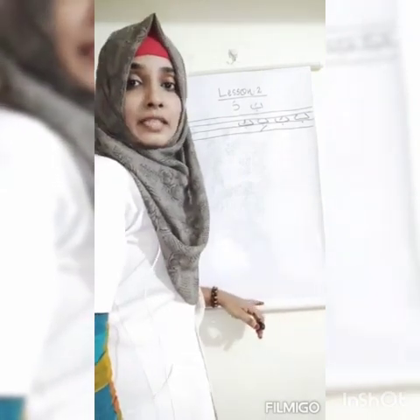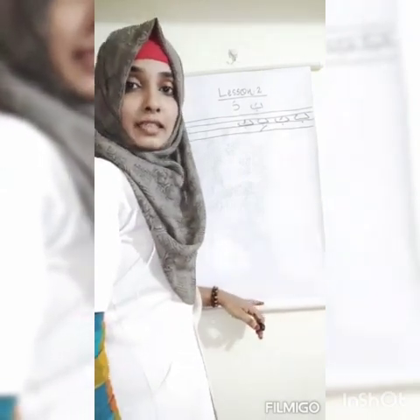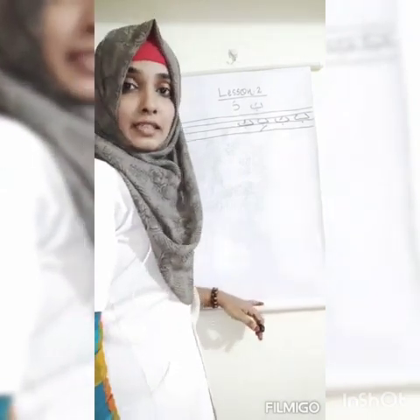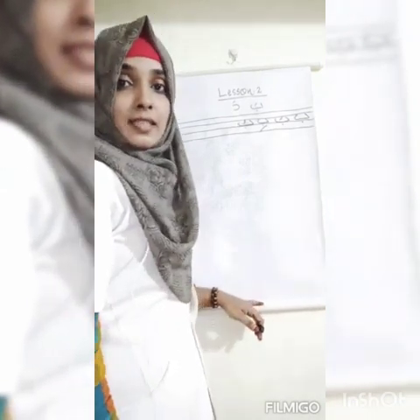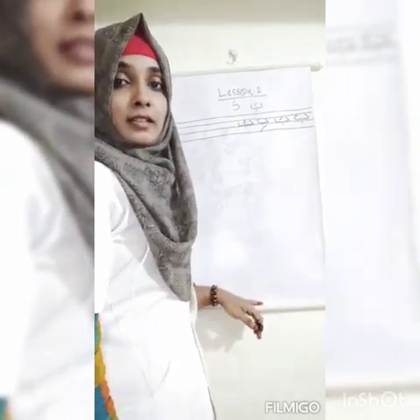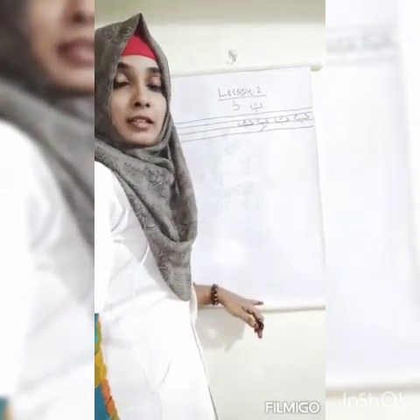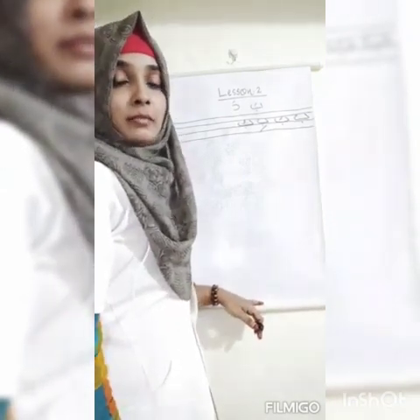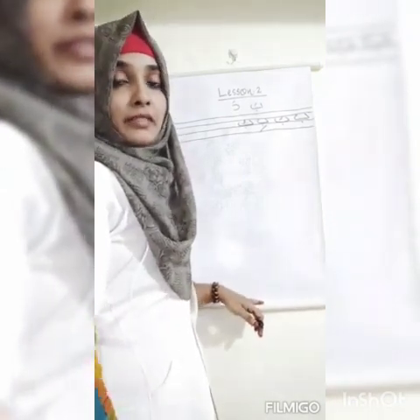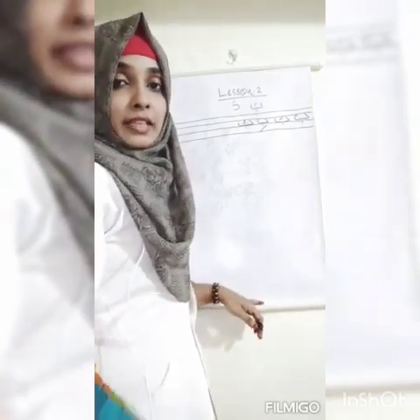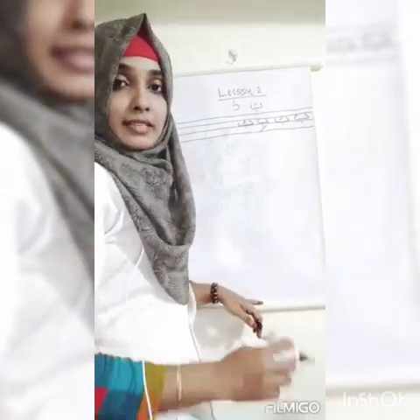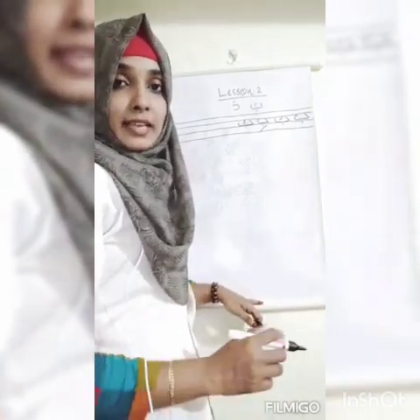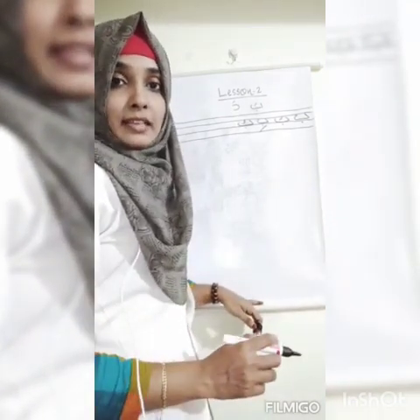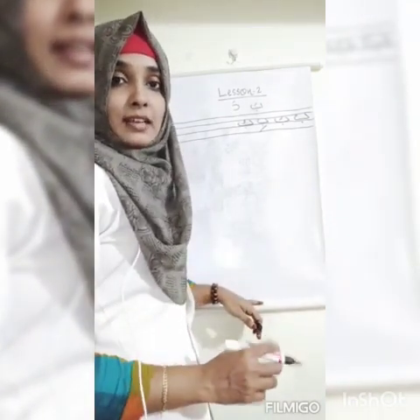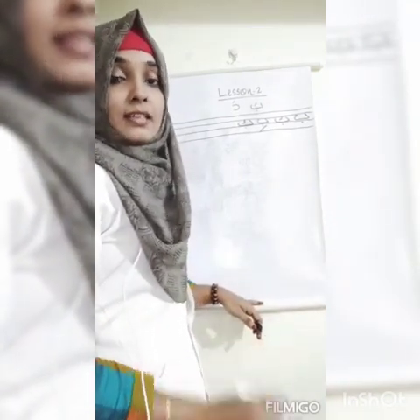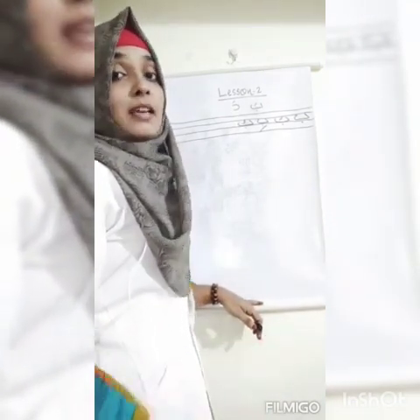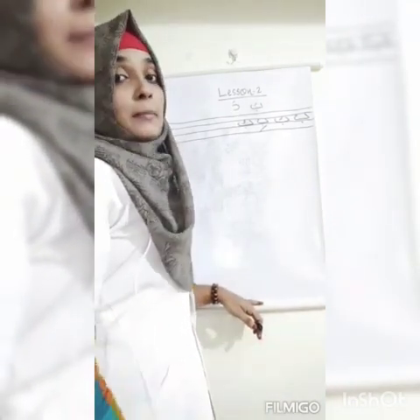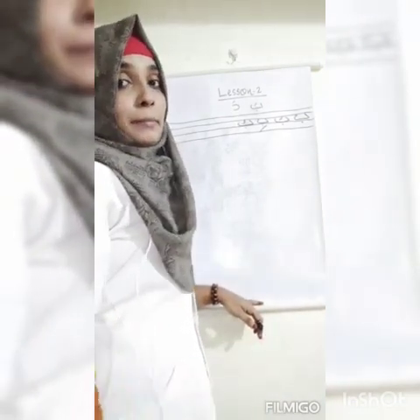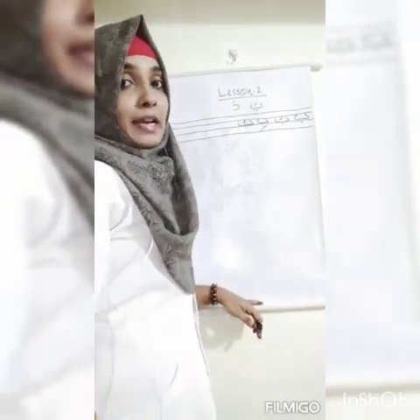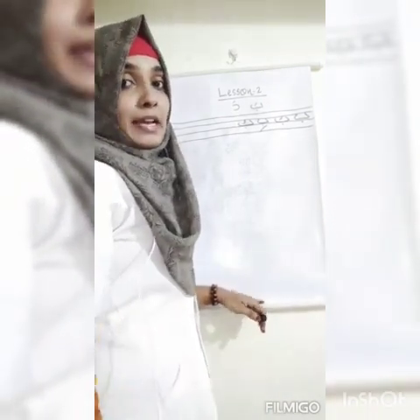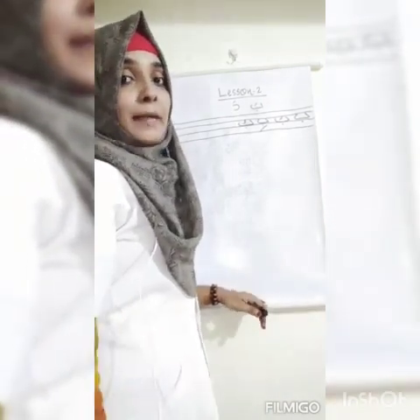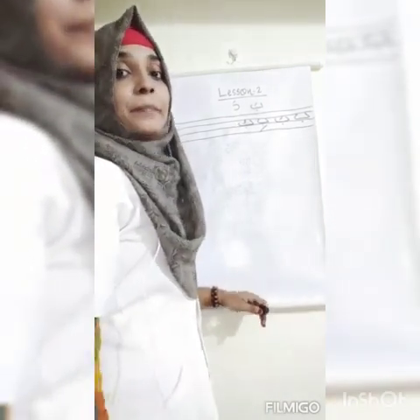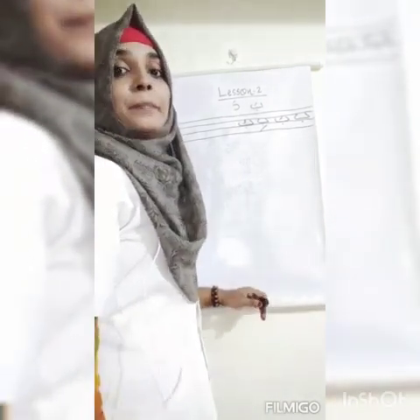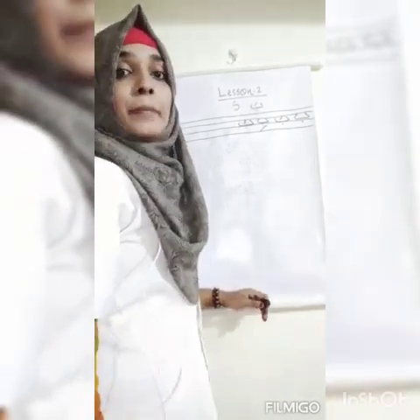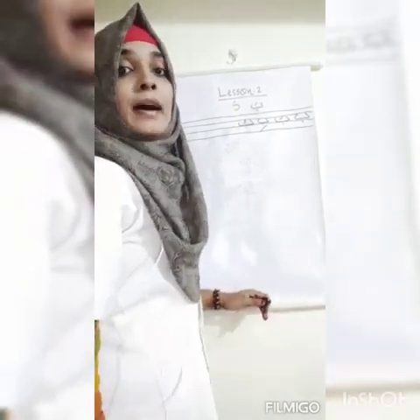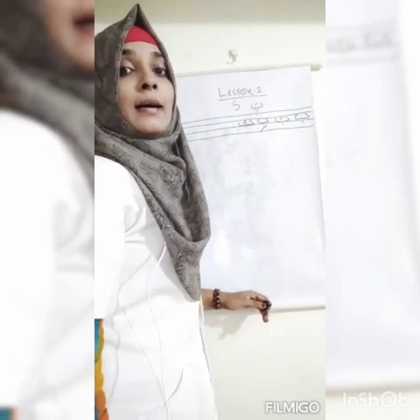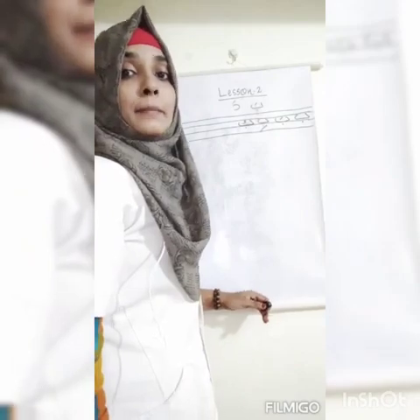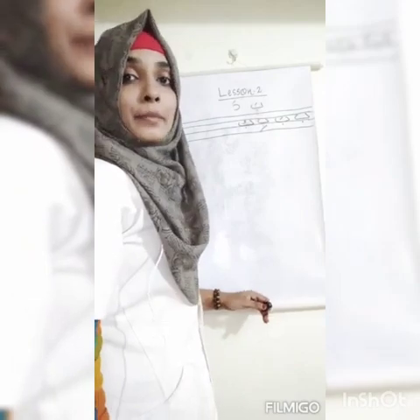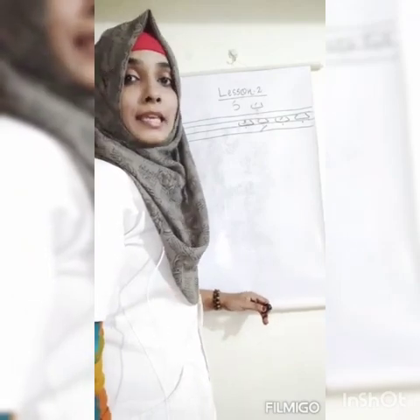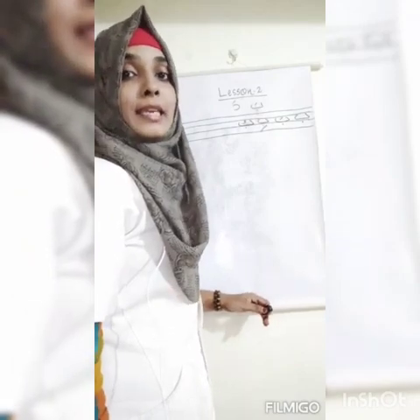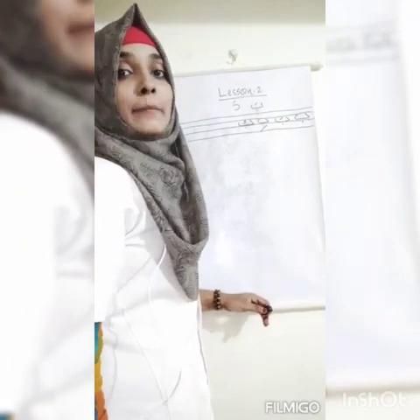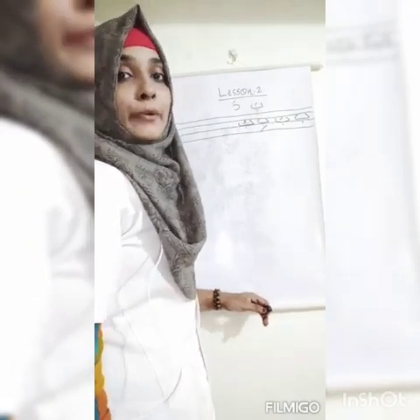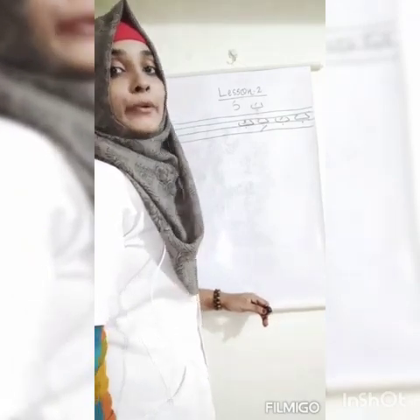The pattern is: fatah, kizar, lom. We can say that: ba, bhi, bu. Remember: fatah gives the 'a' sound, kizar gives the 'i' sound, and lom gives the 'u' sound.